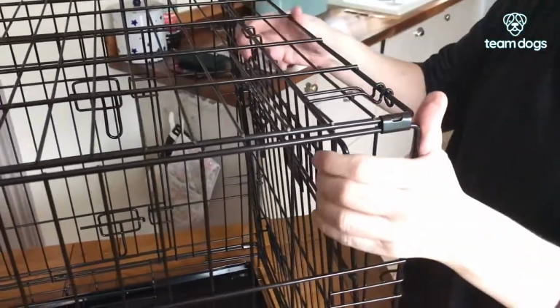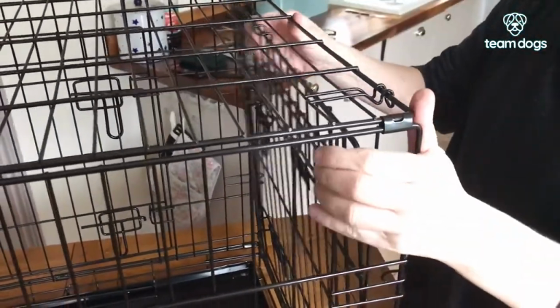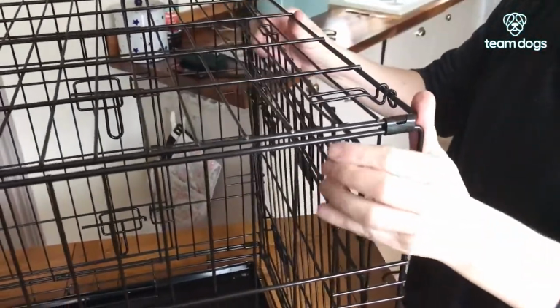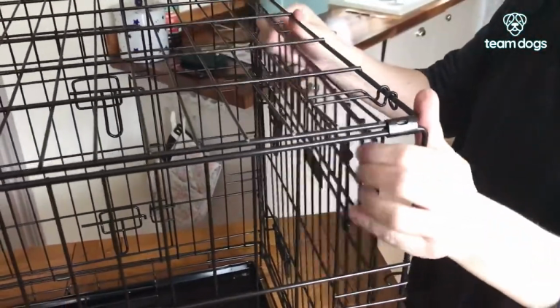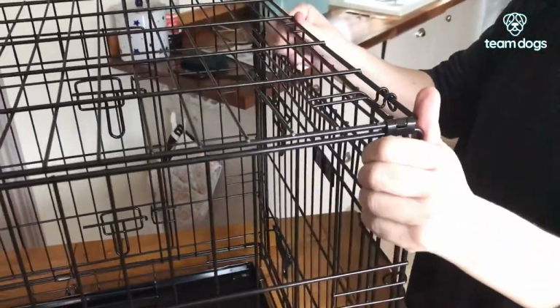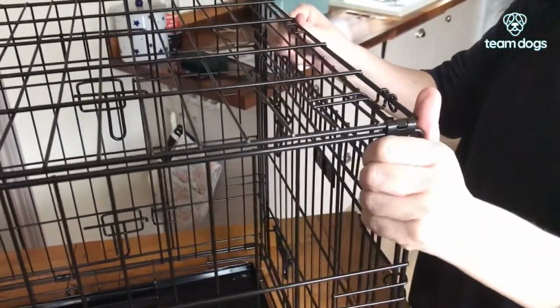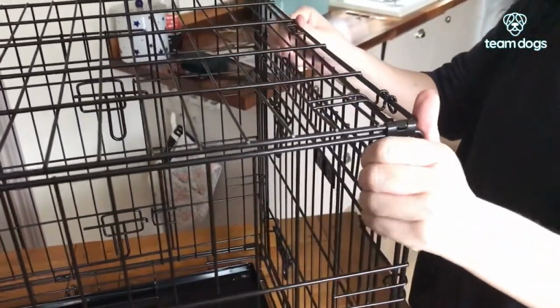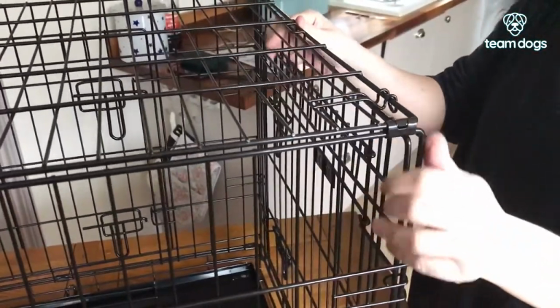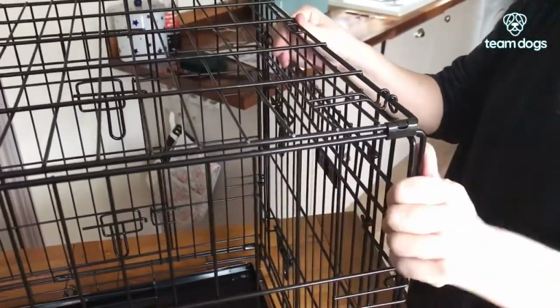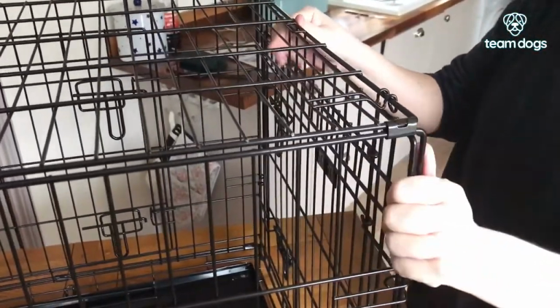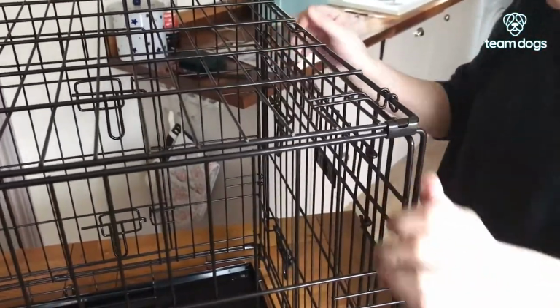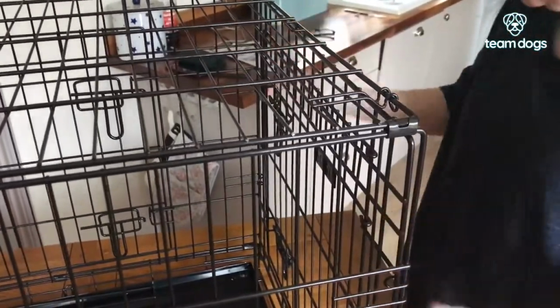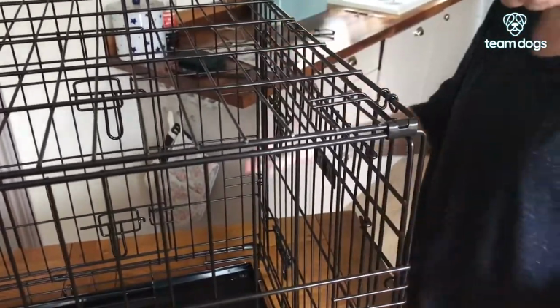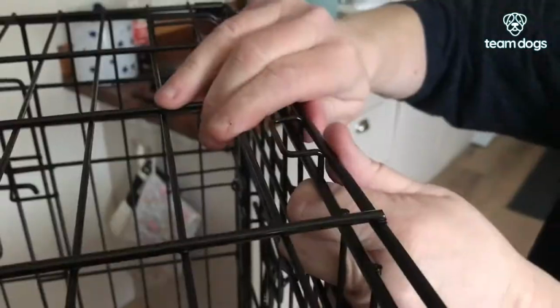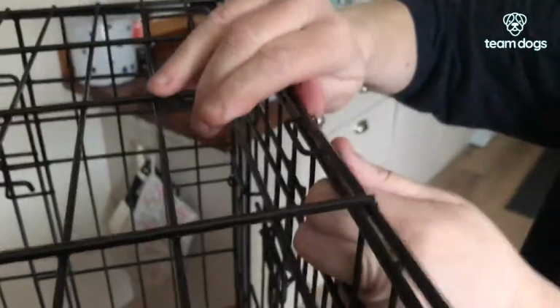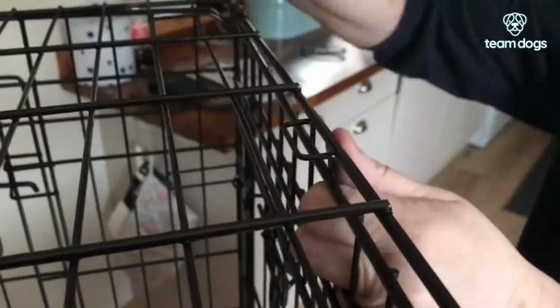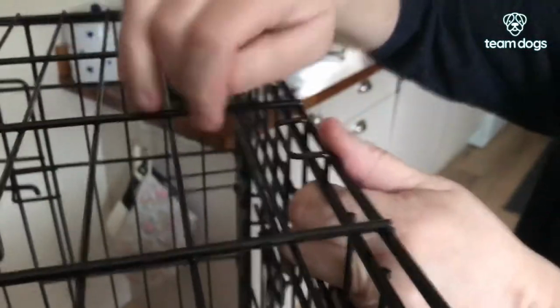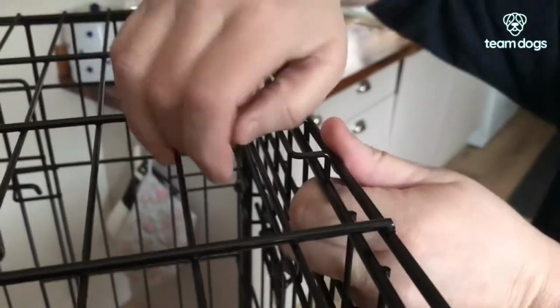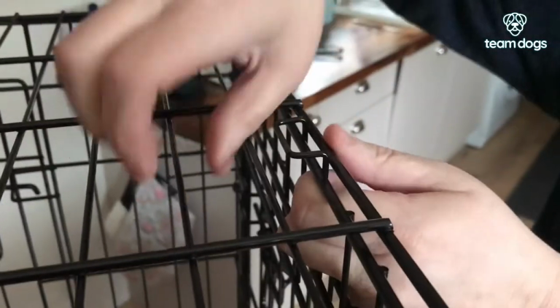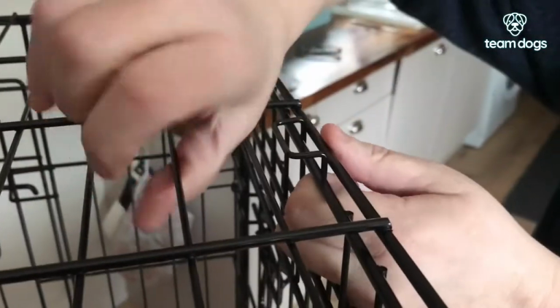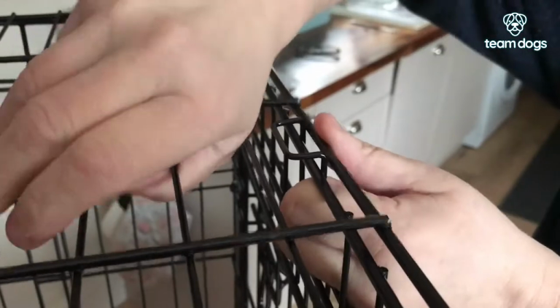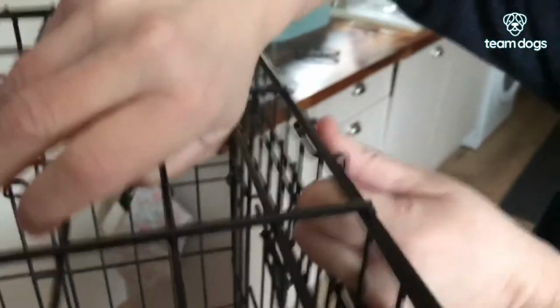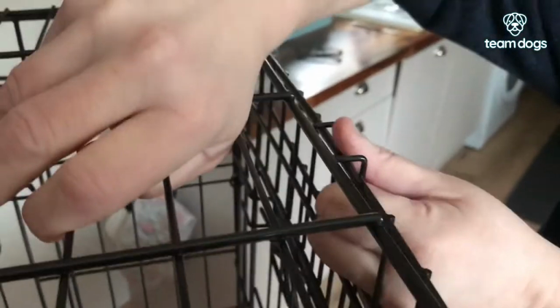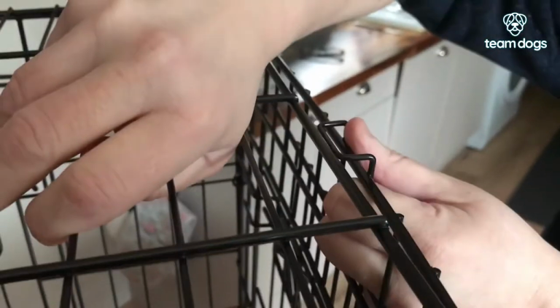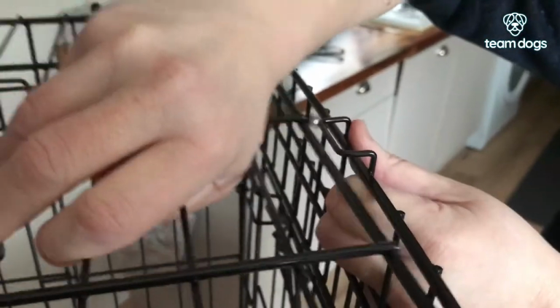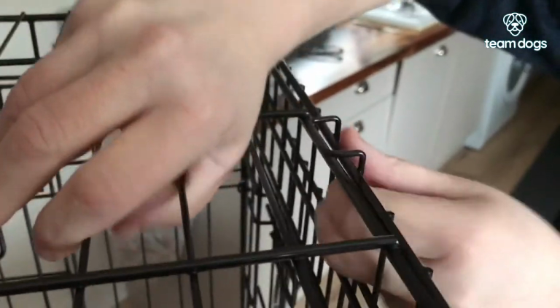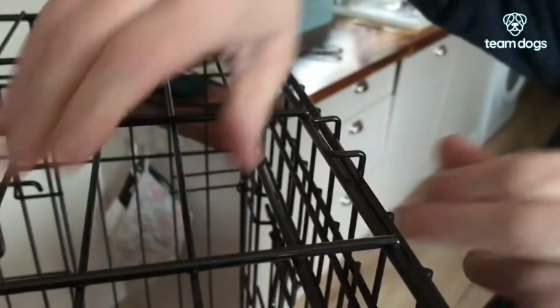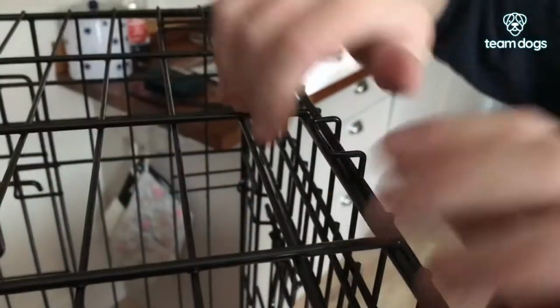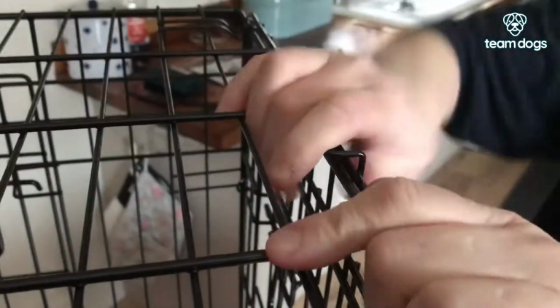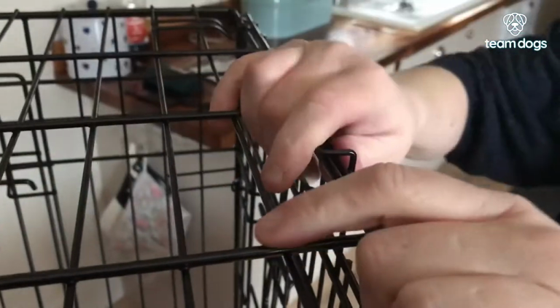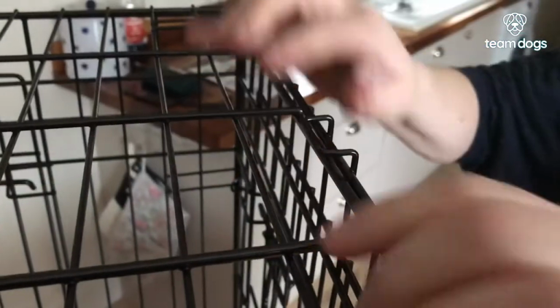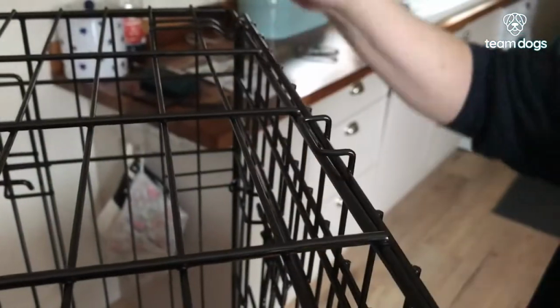Each side has a safety latch, so just lift the top of the crate up a bit and it'll click in.